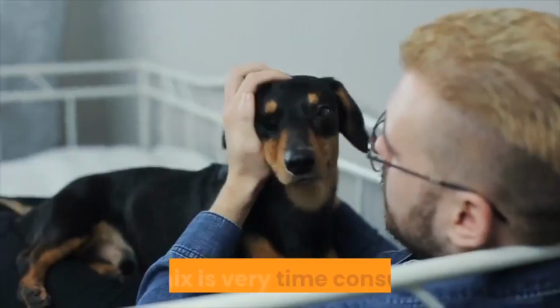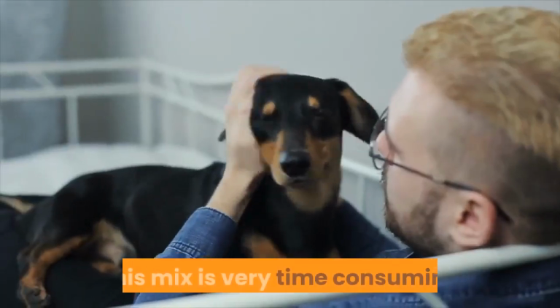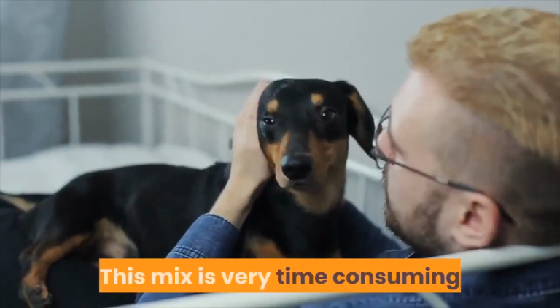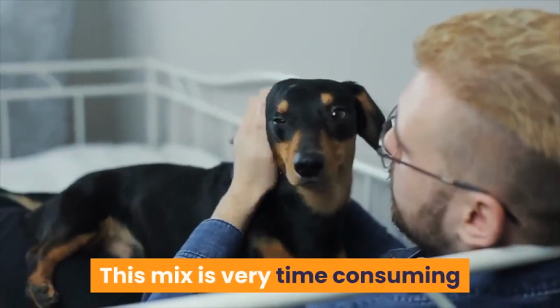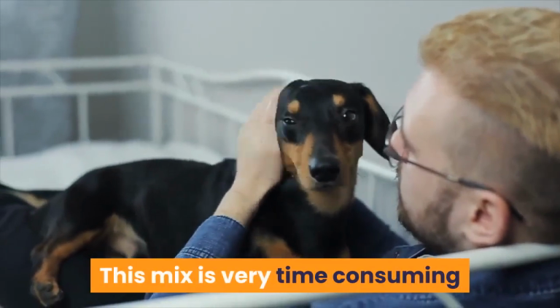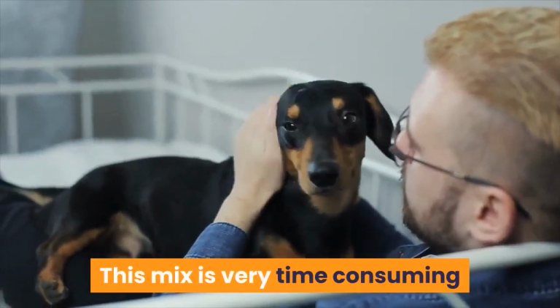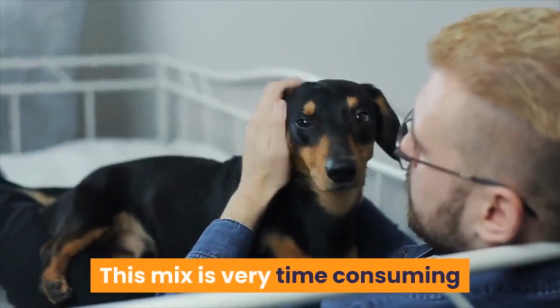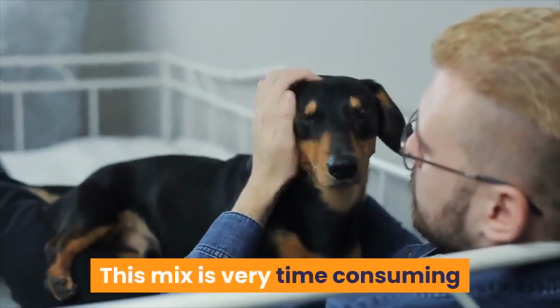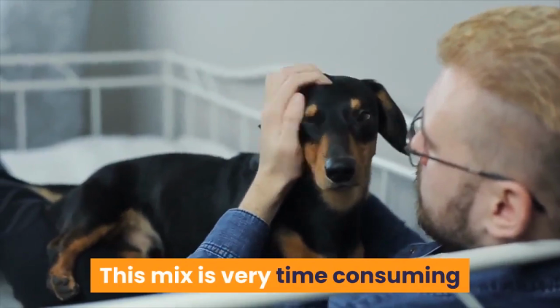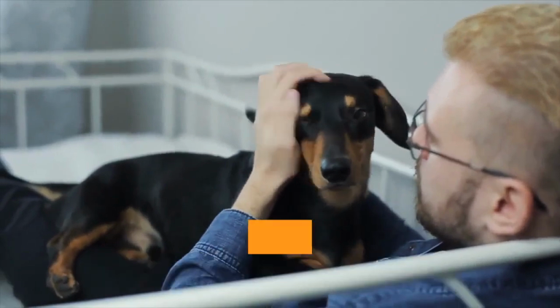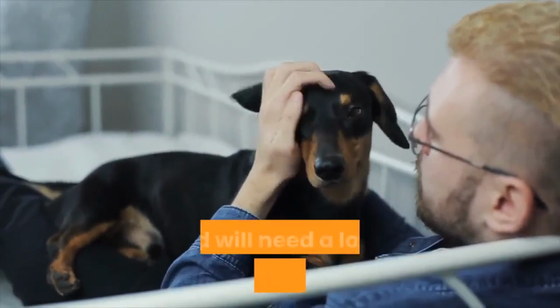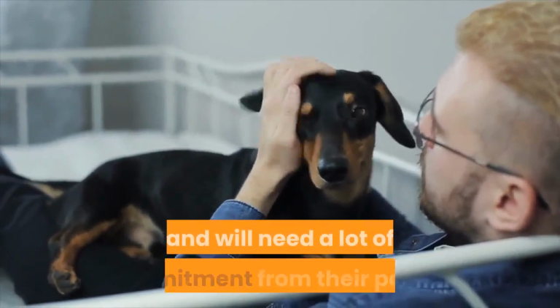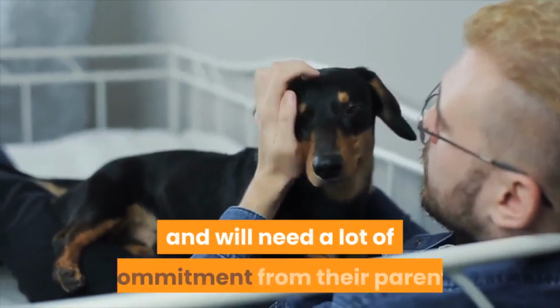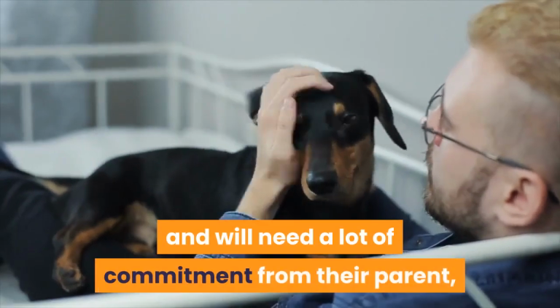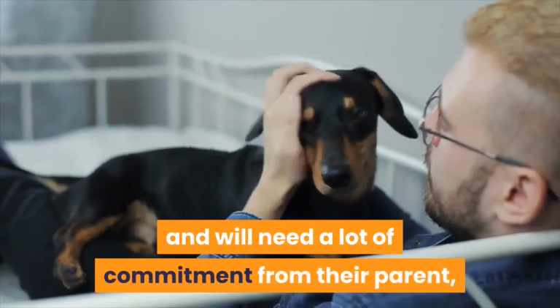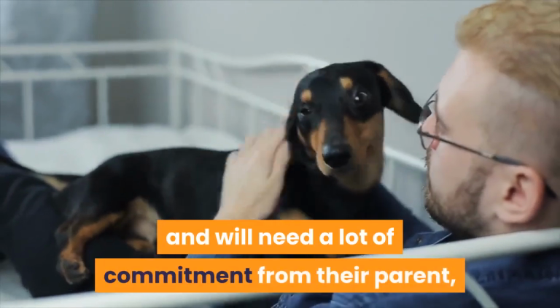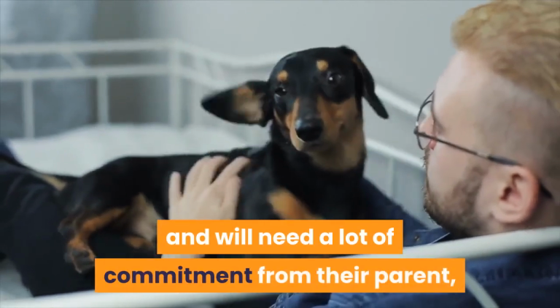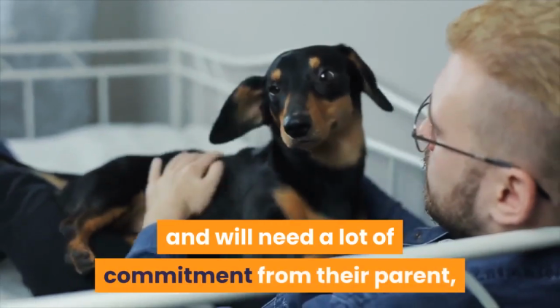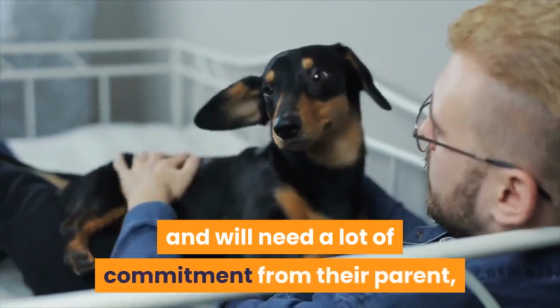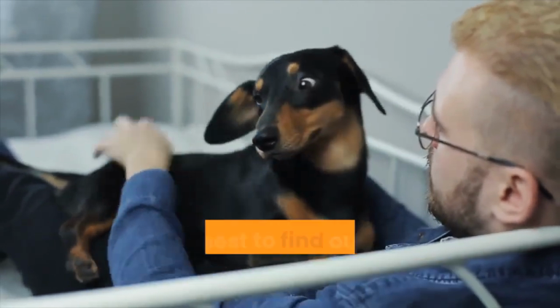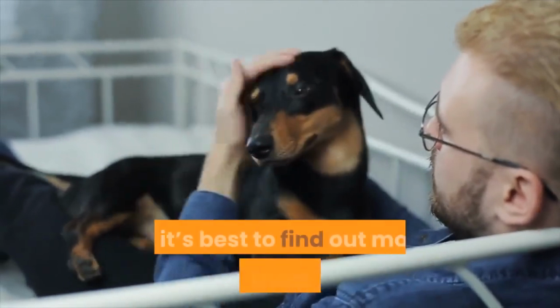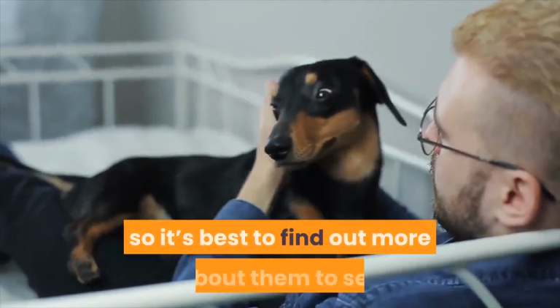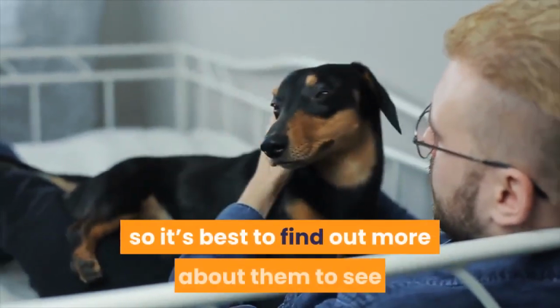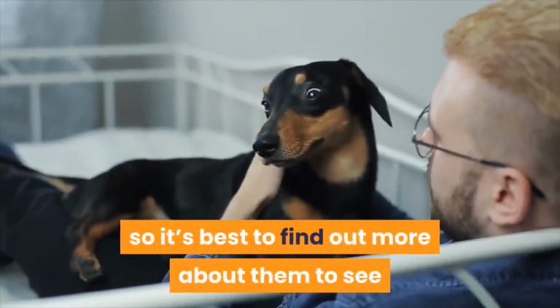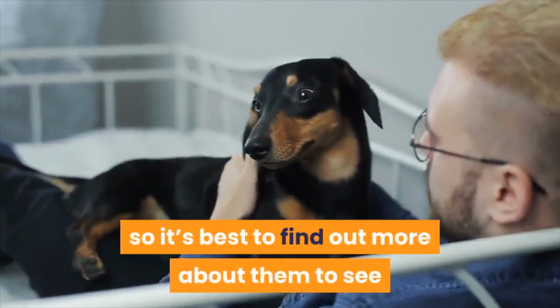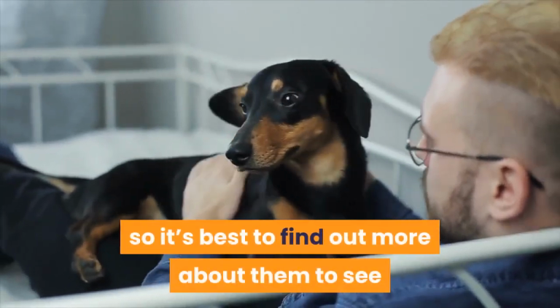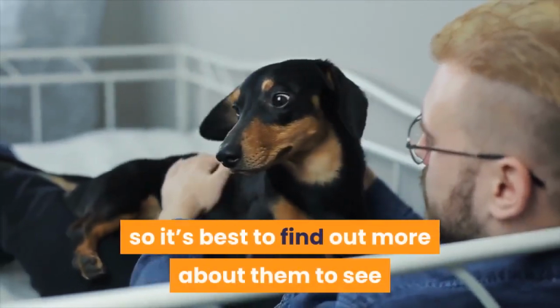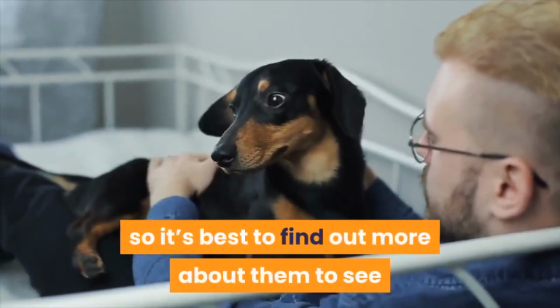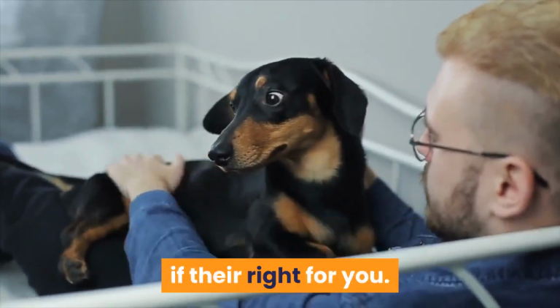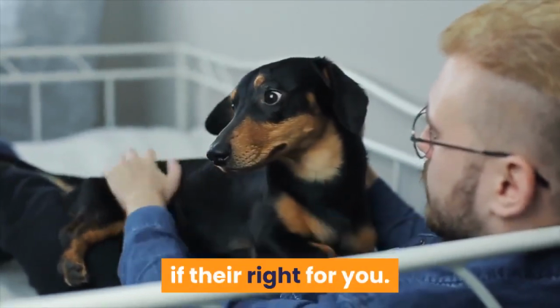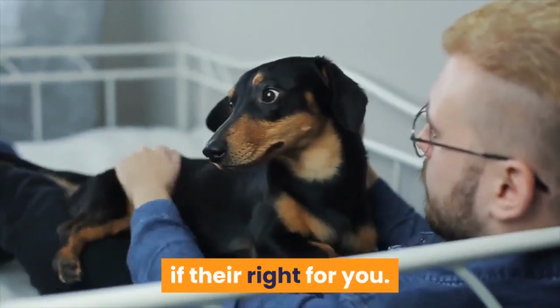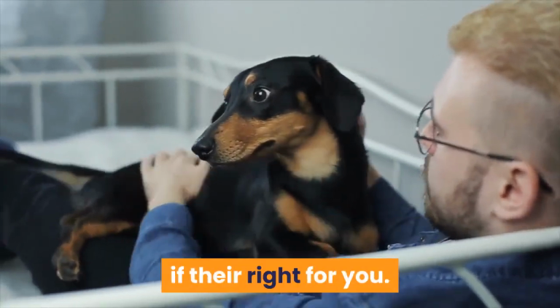This mix is very time-consuming and will need a lot of commitment from their owner, so it's best to find out more about them to see if they're right for you.